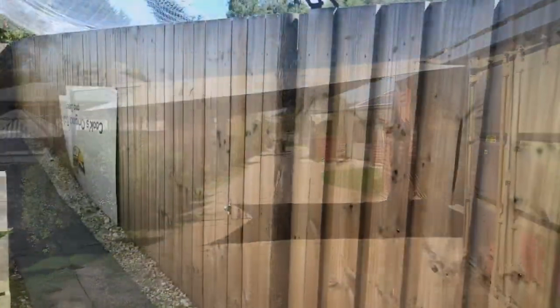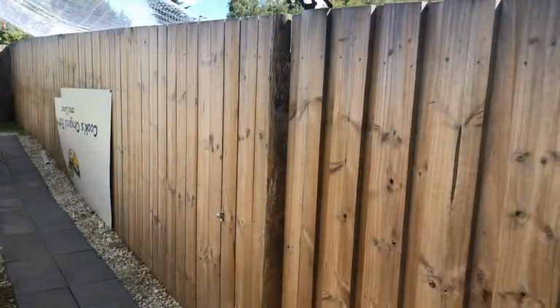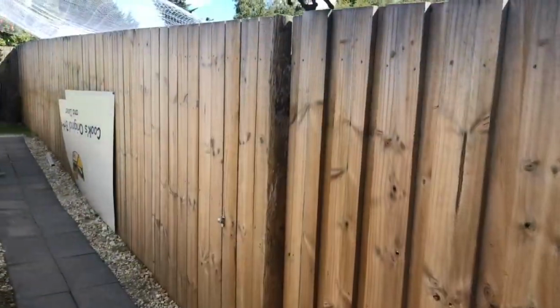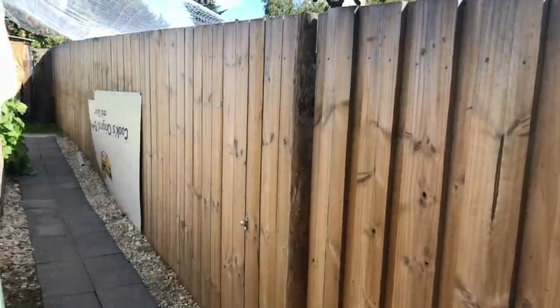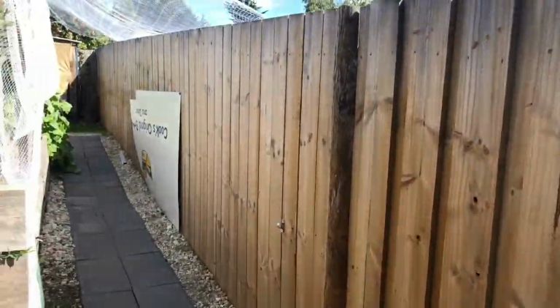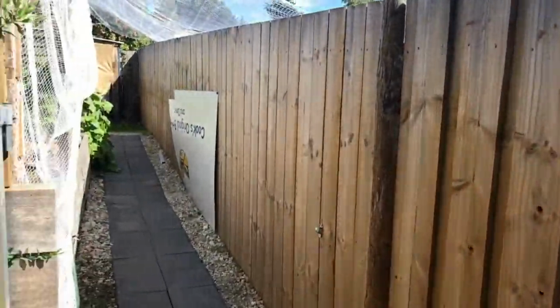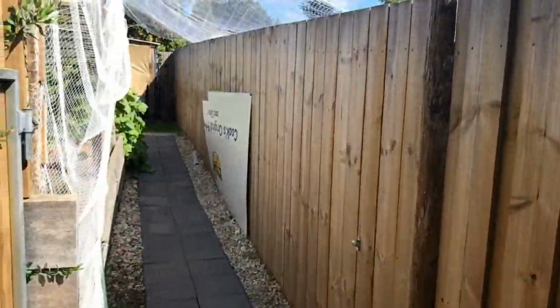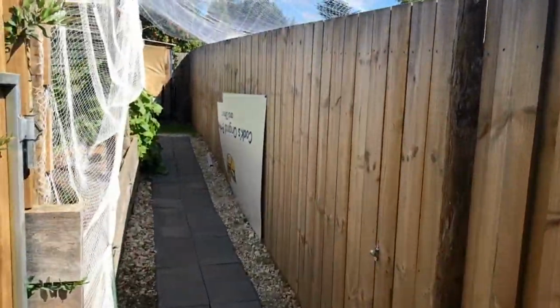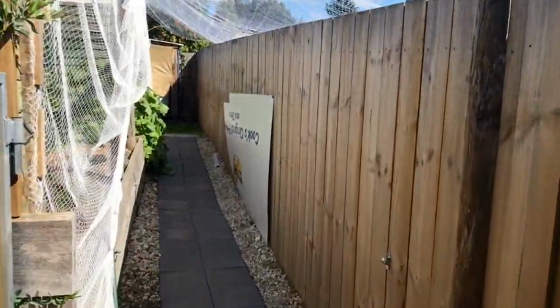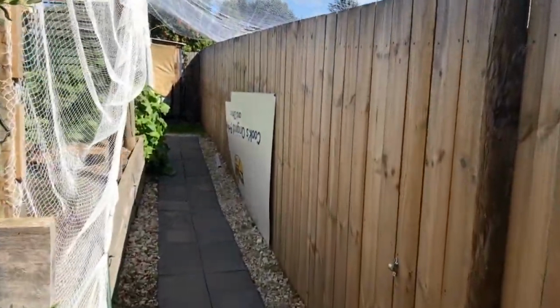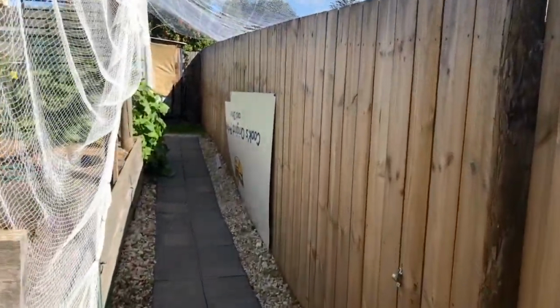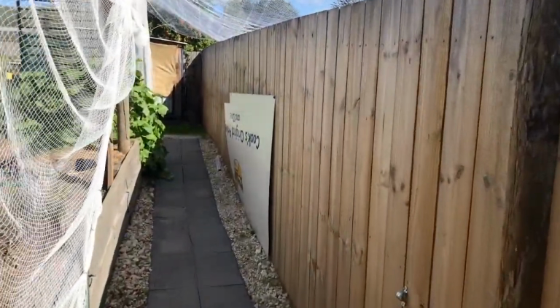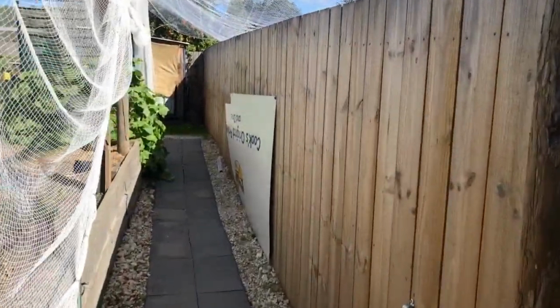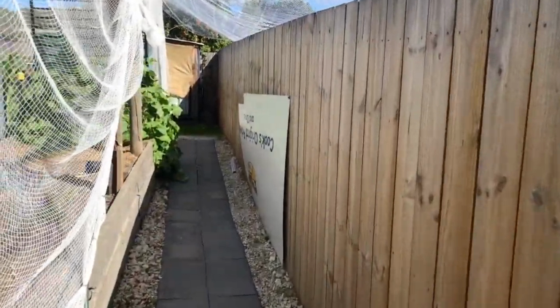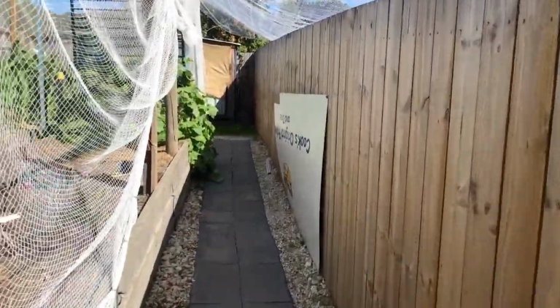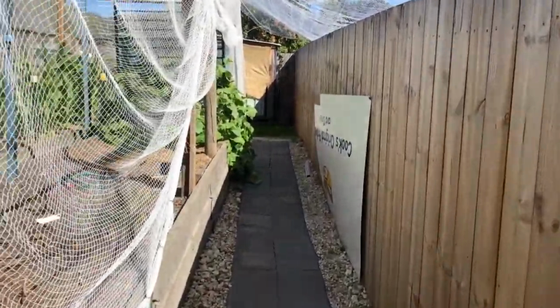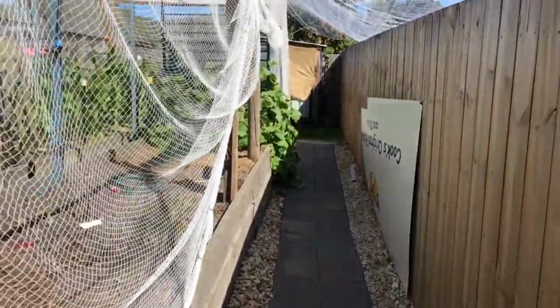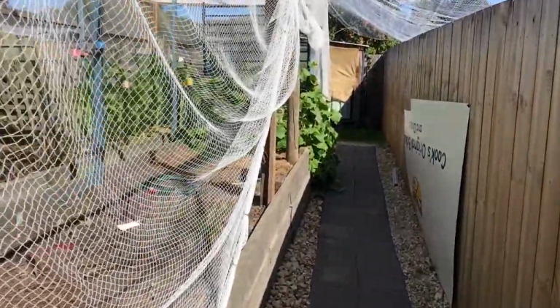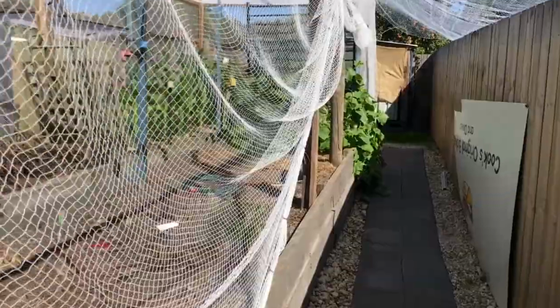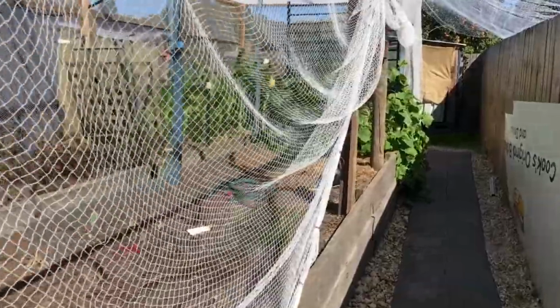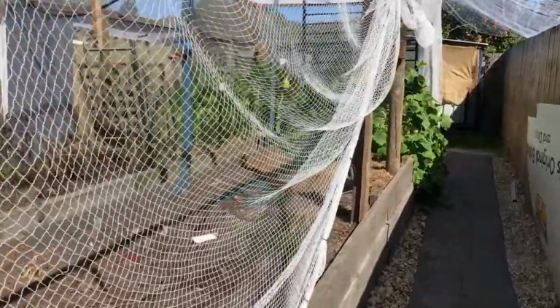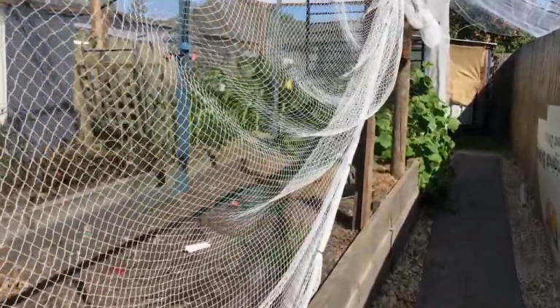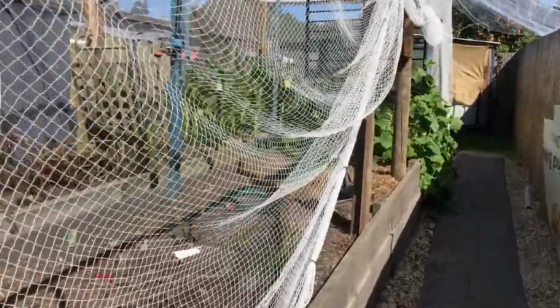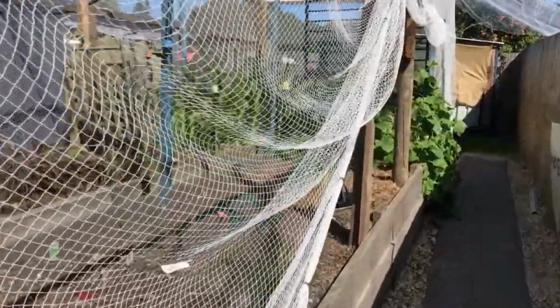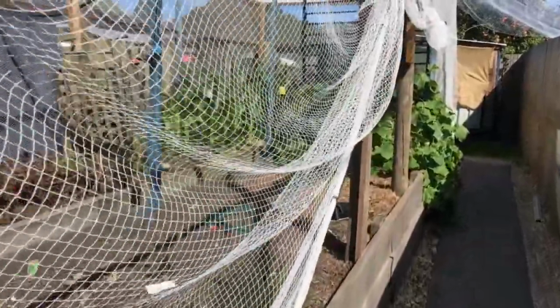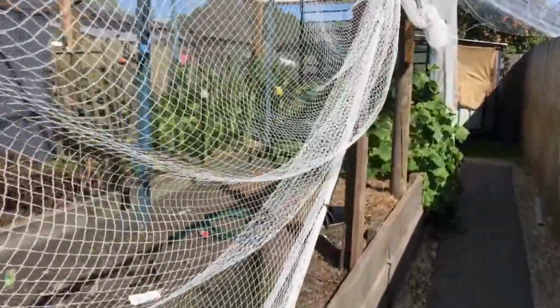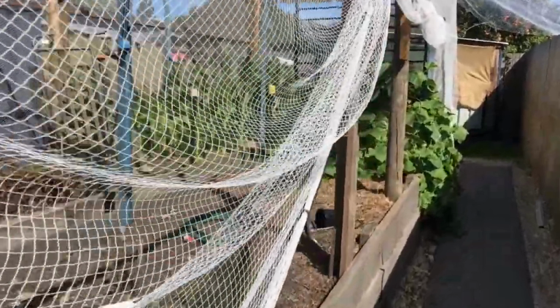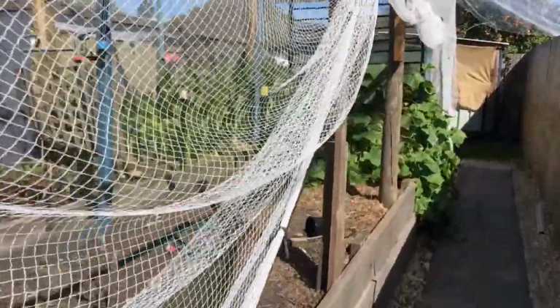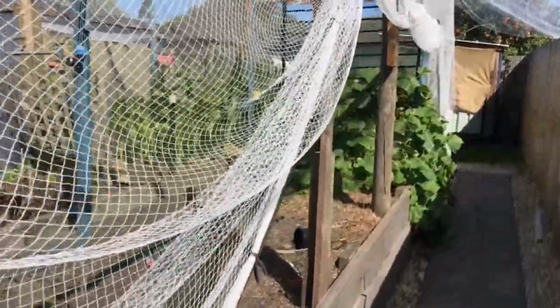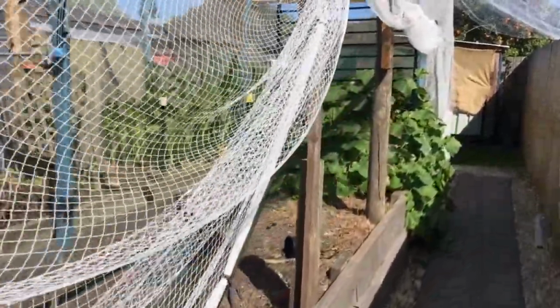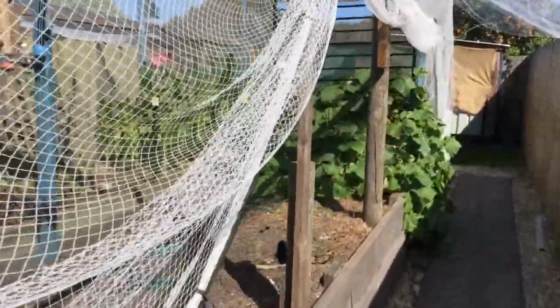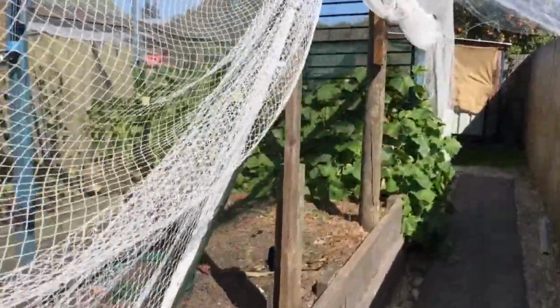Fully established veggie patch, chook pen, and a large undercover barbecue area.